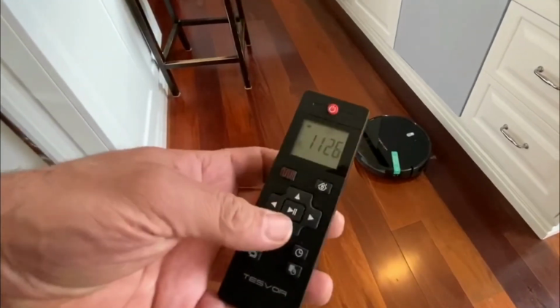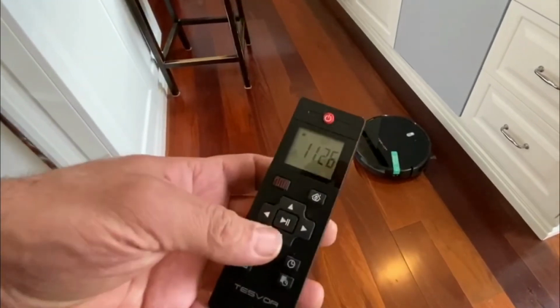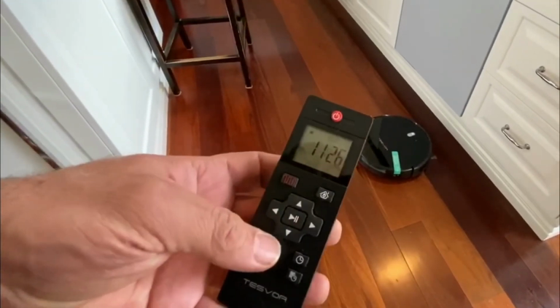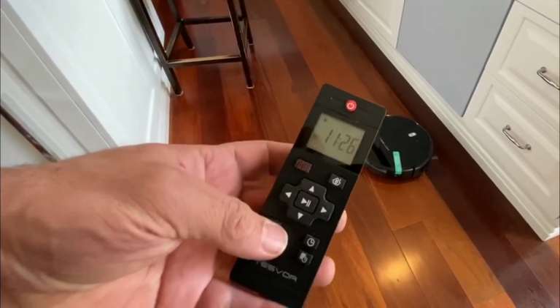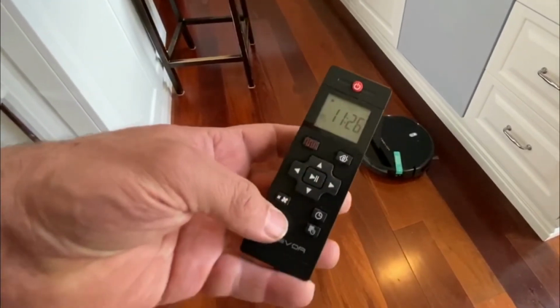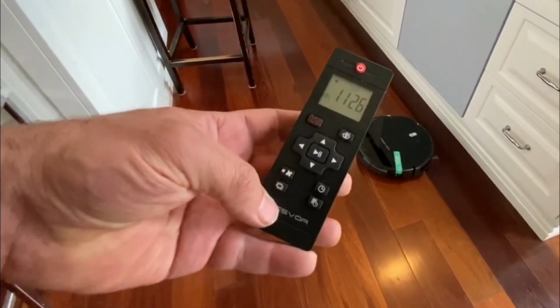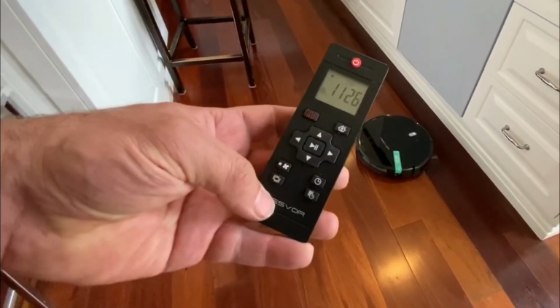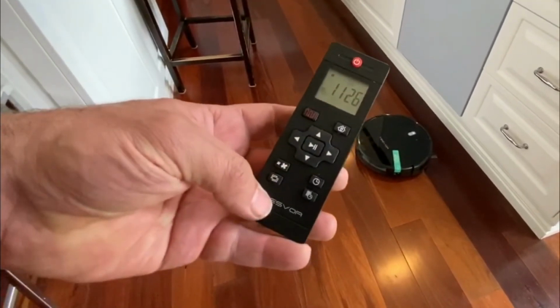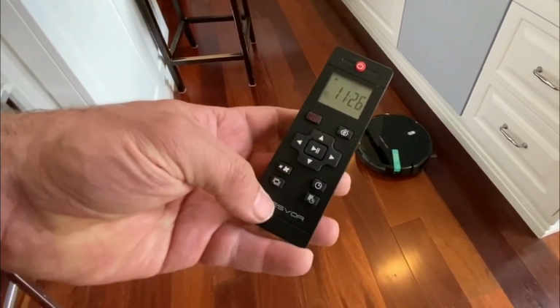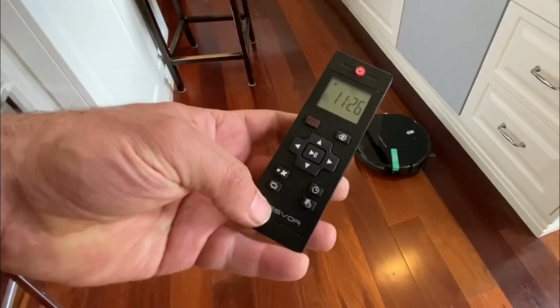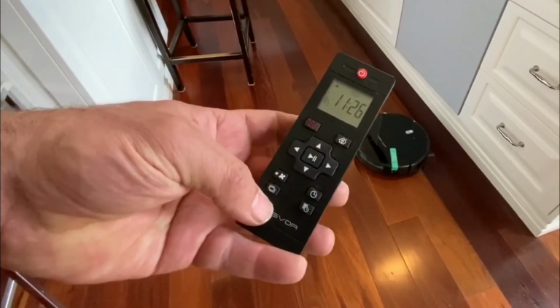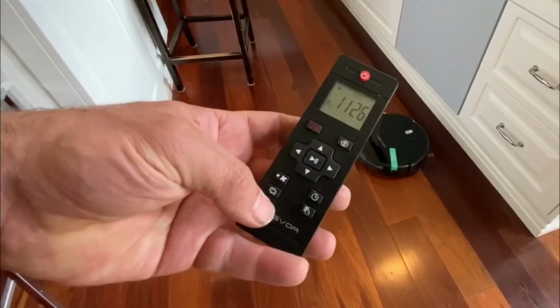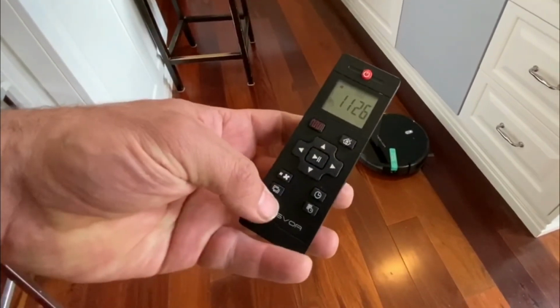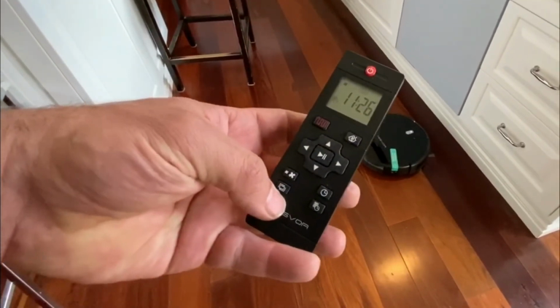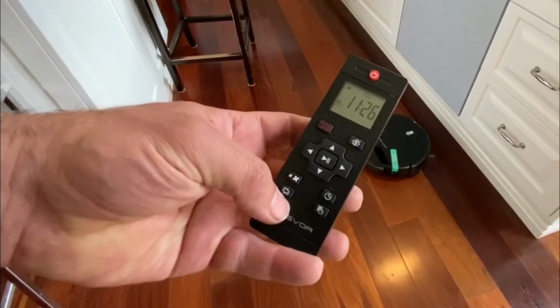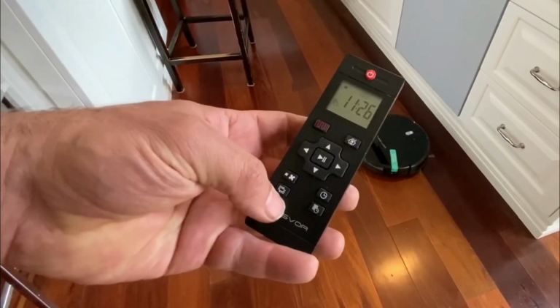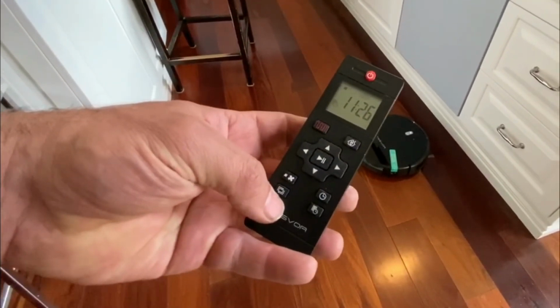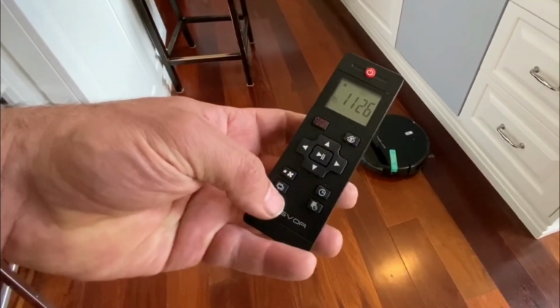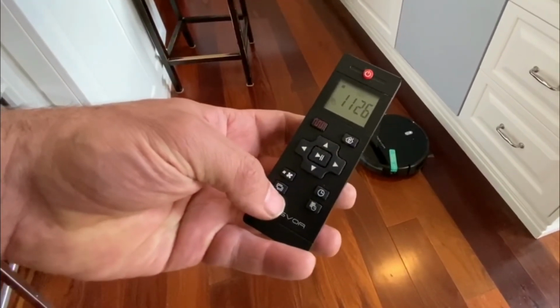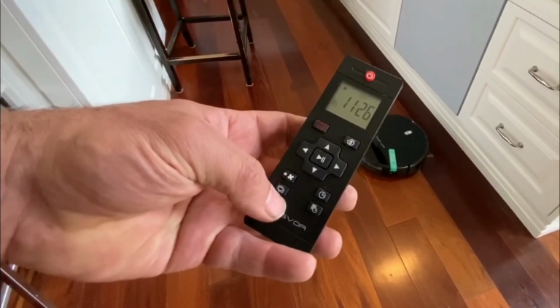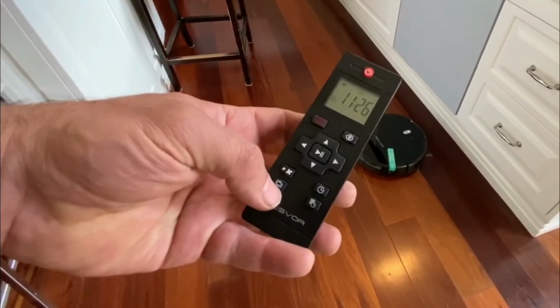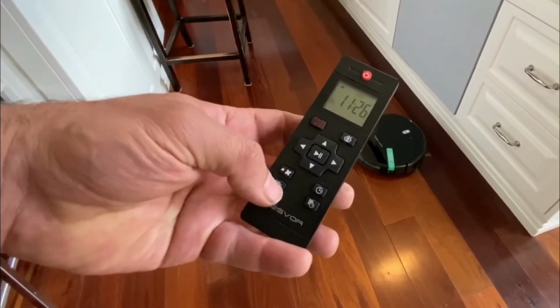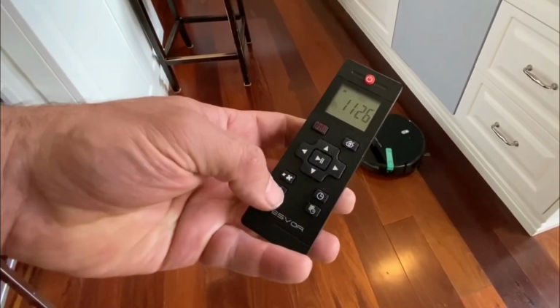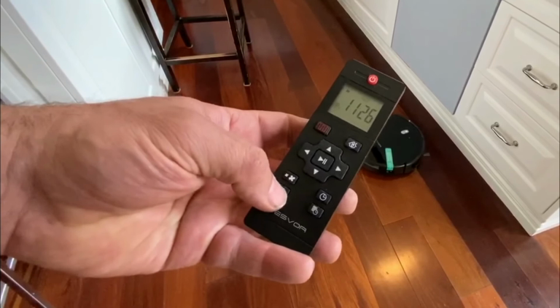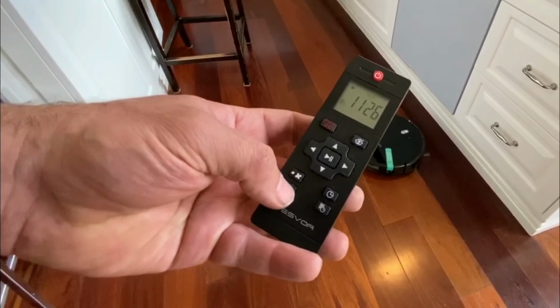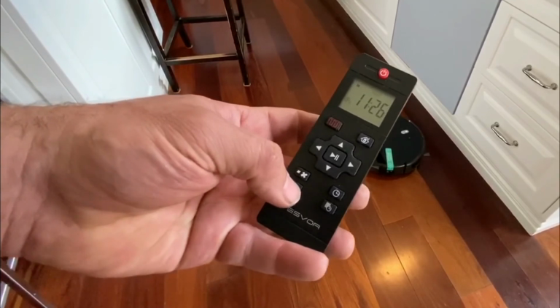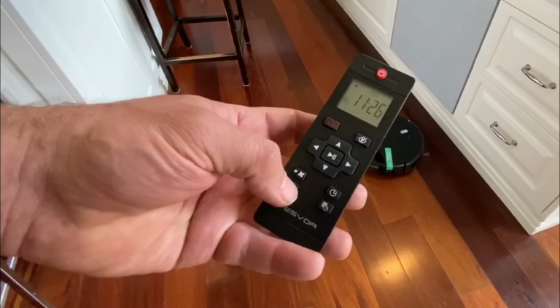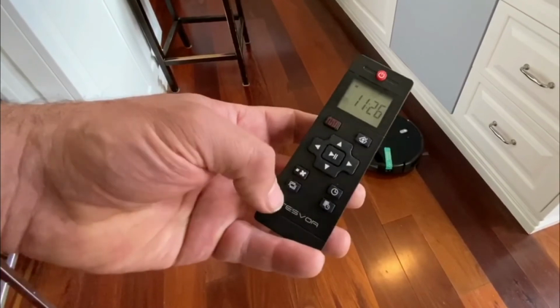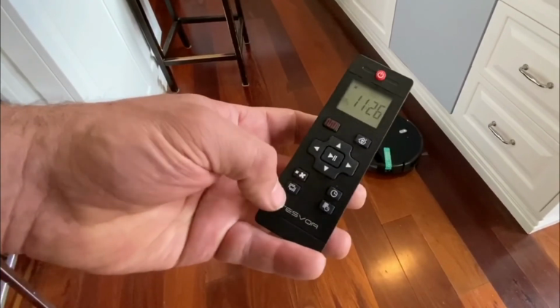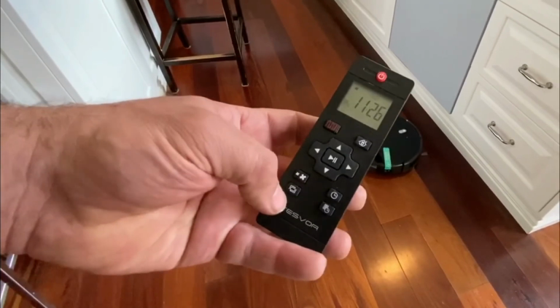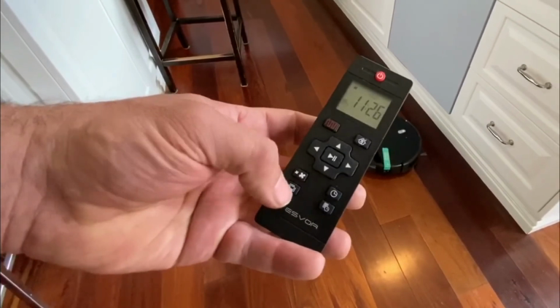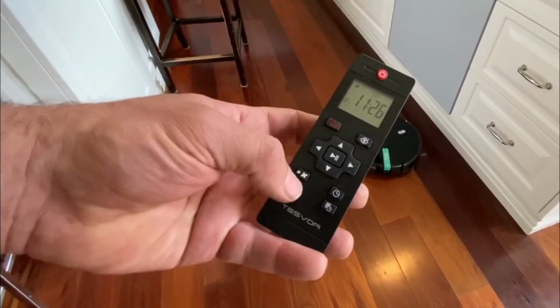Now let's do the edge cleaning mode. Press edge cleaning and it goes off to clean around all the edges of the room.